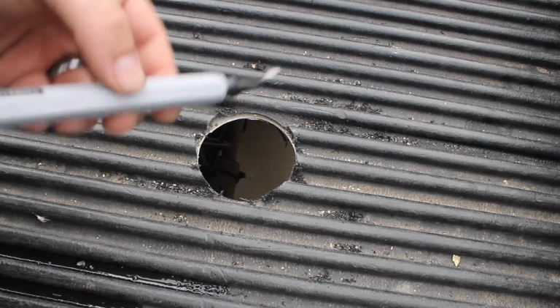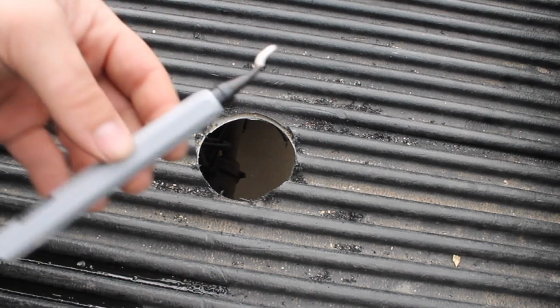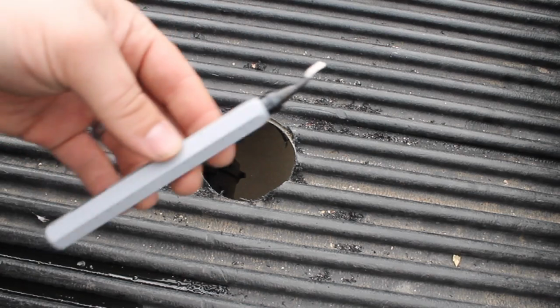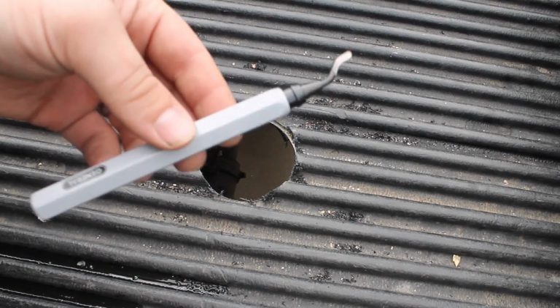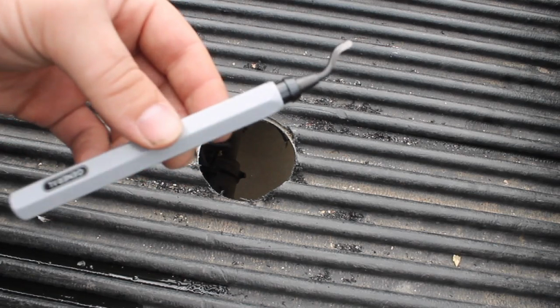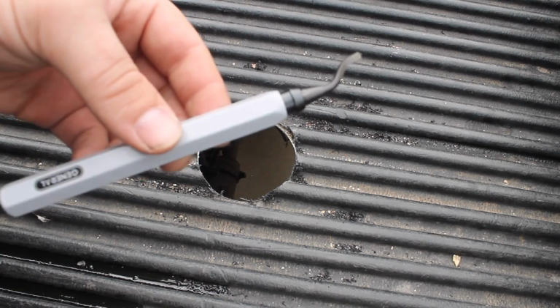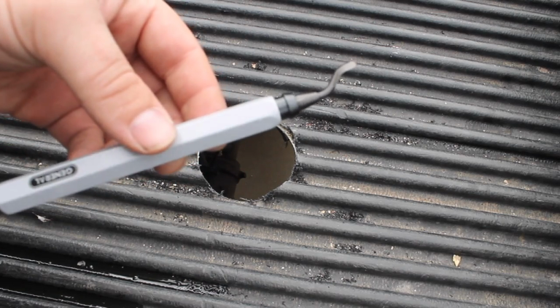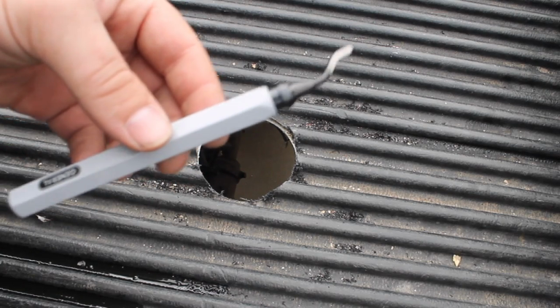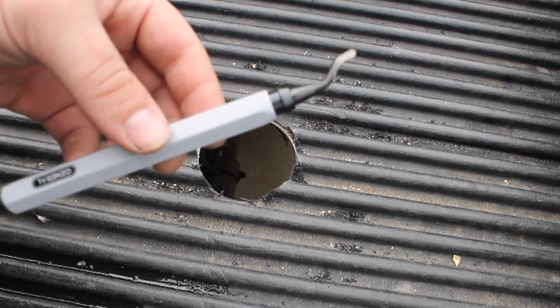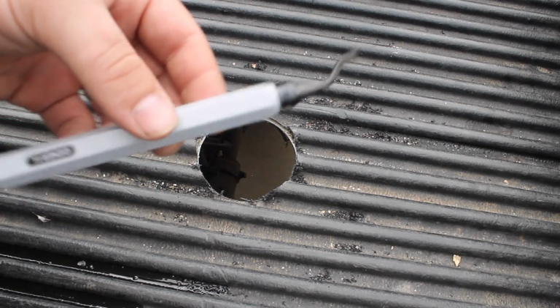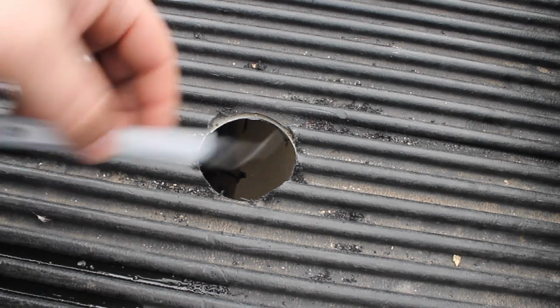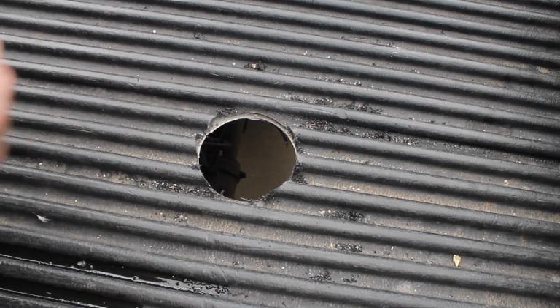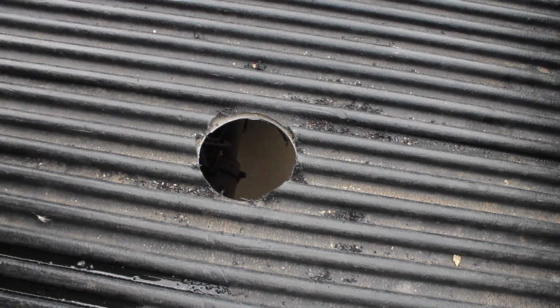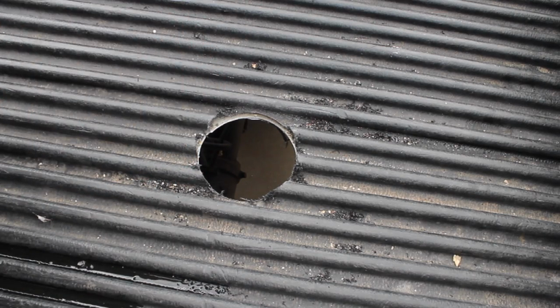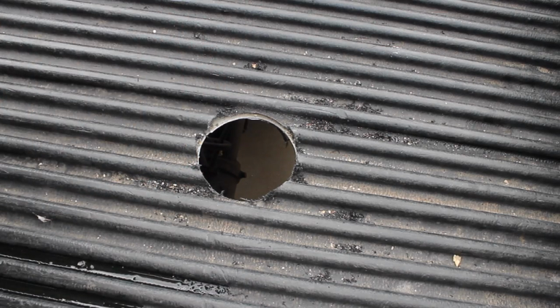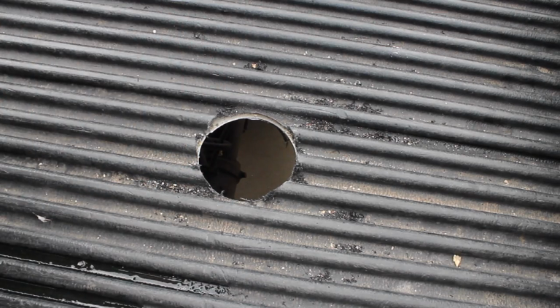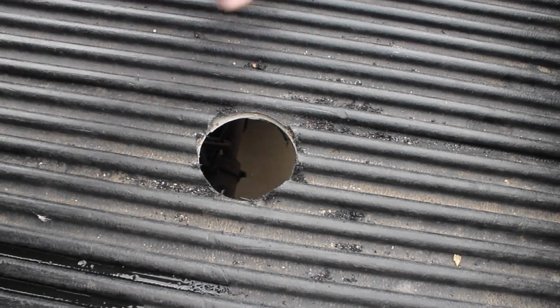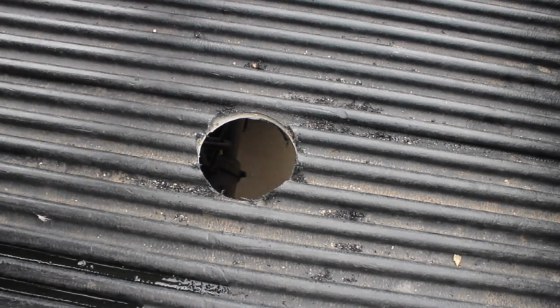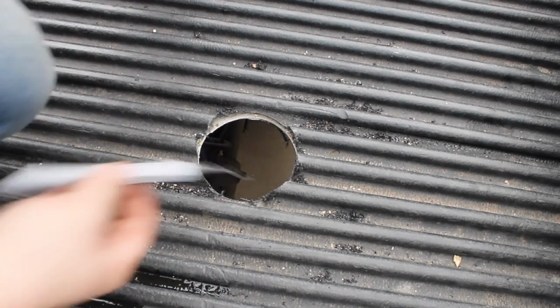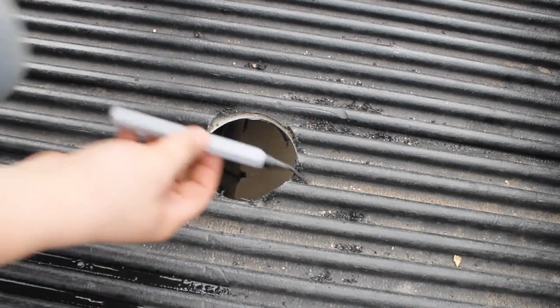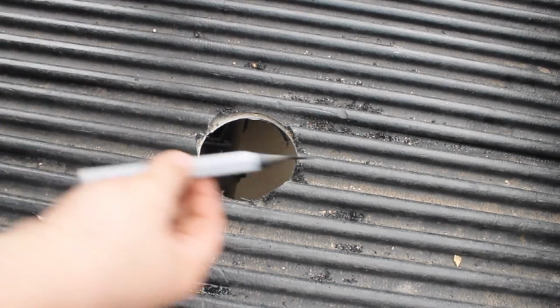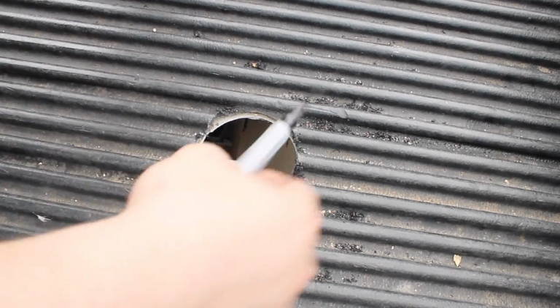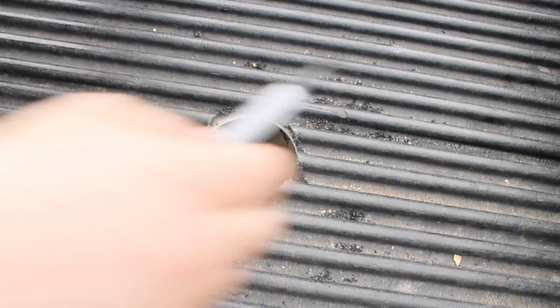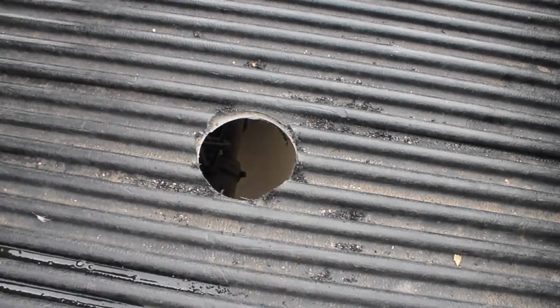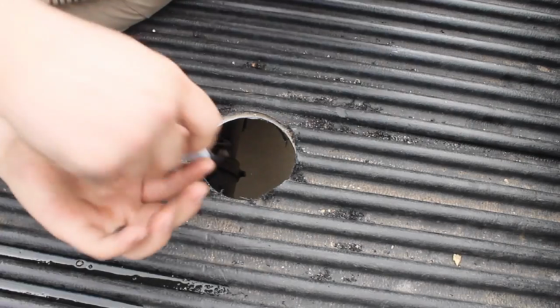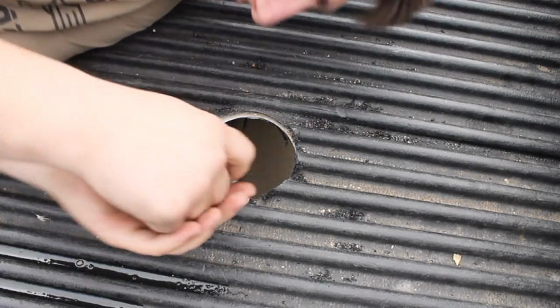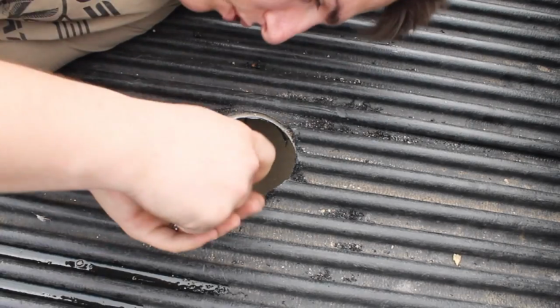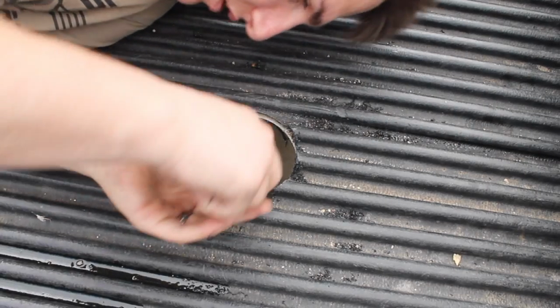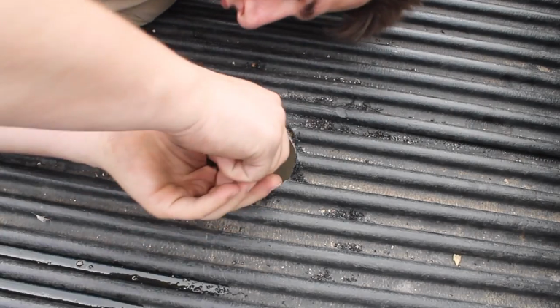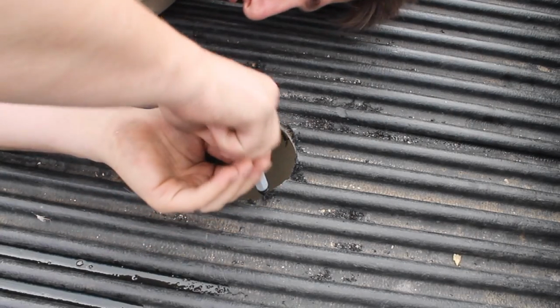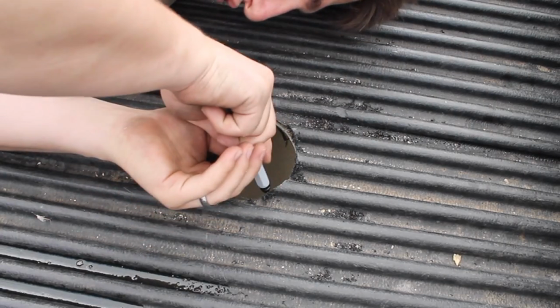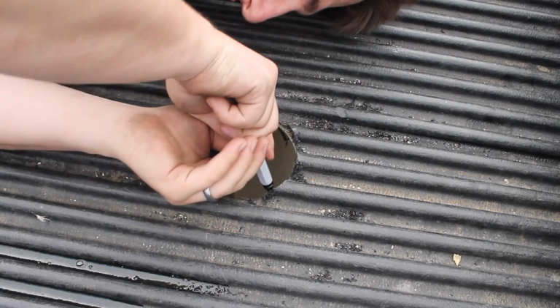Now if you've got one of these deburring tools, go ahead and deburr that hole. And if you don't have one of these, get one — because they're sweet.